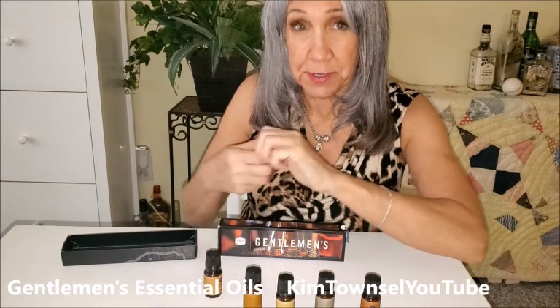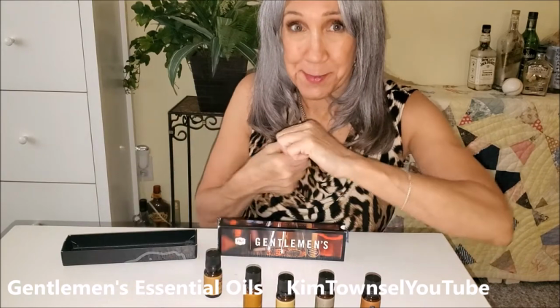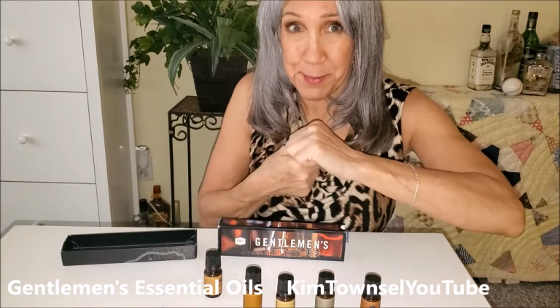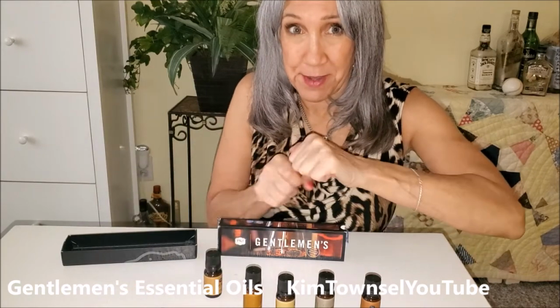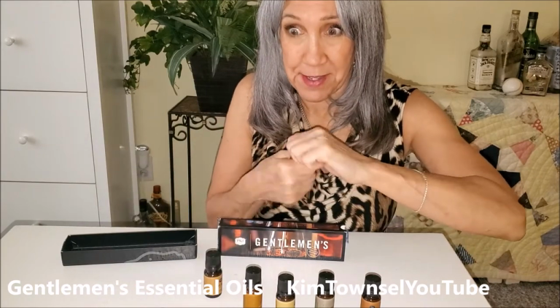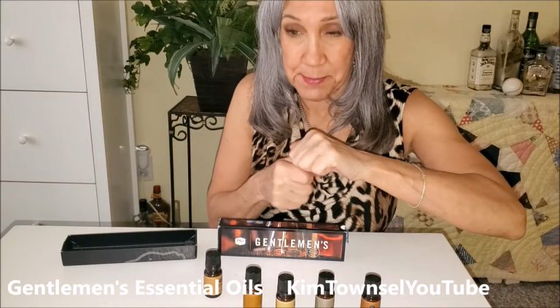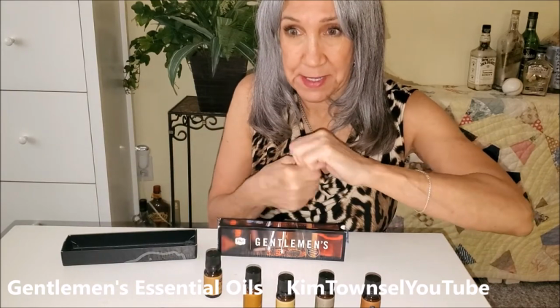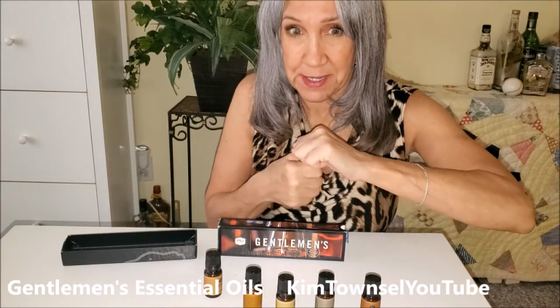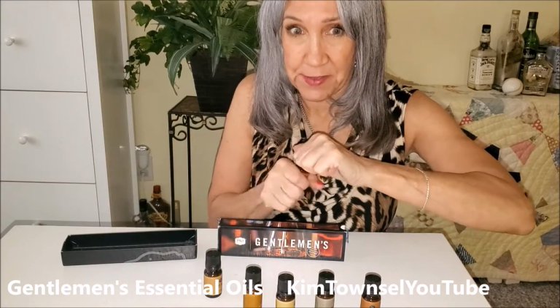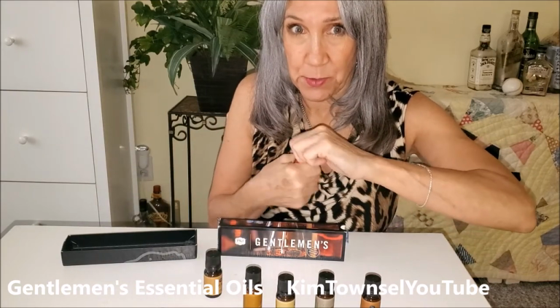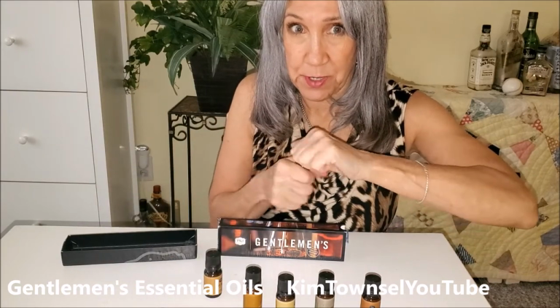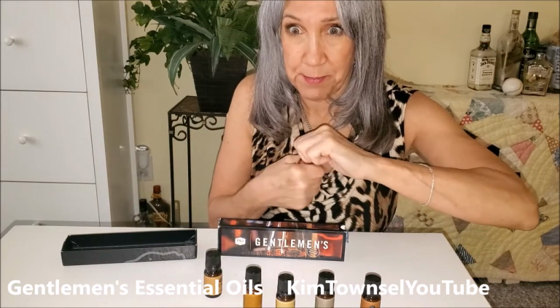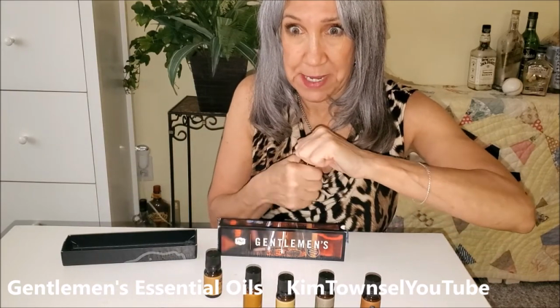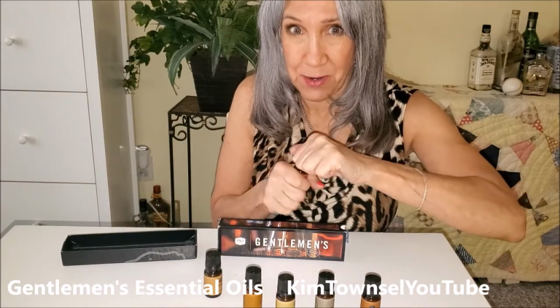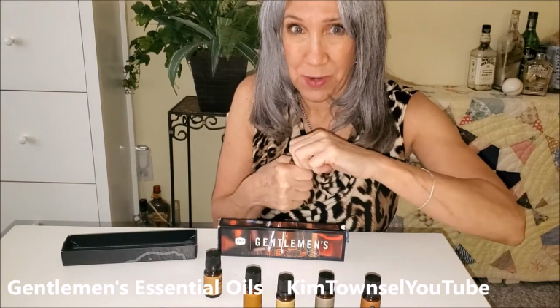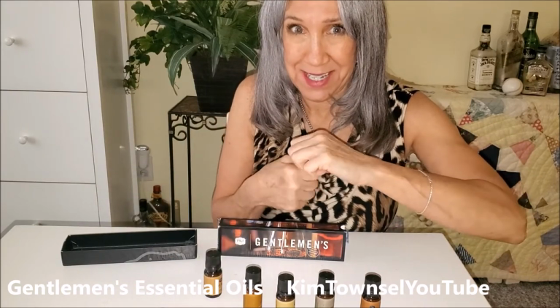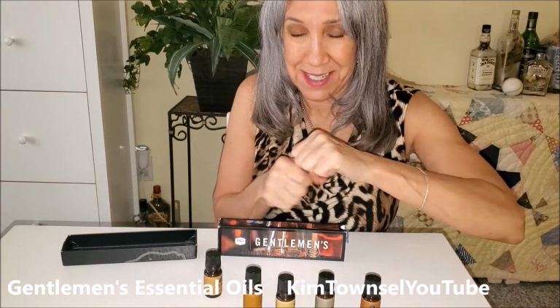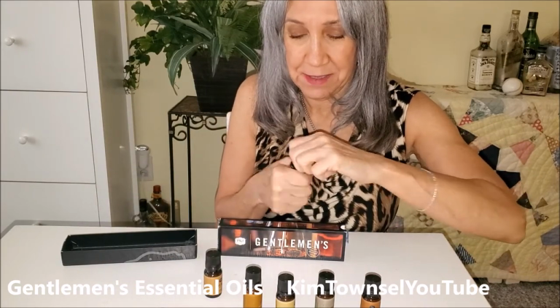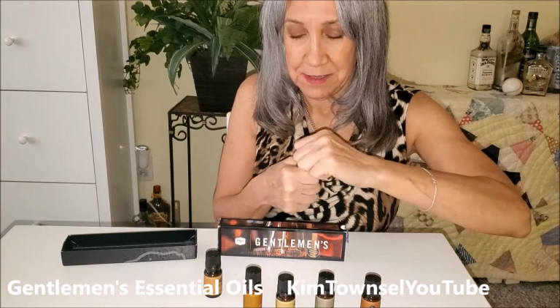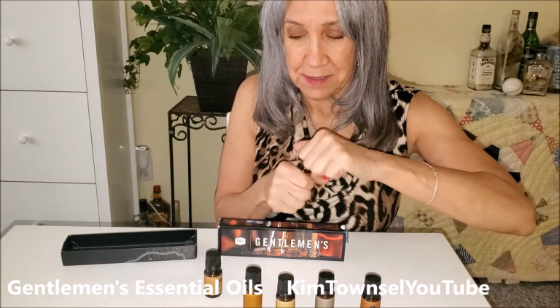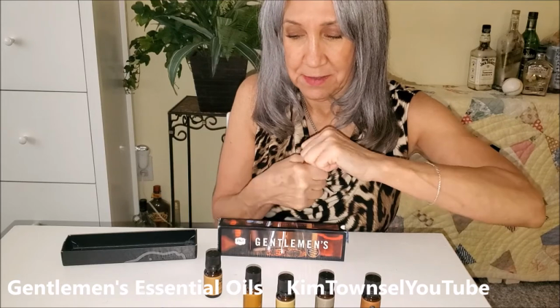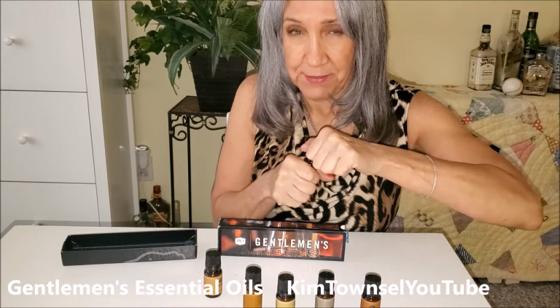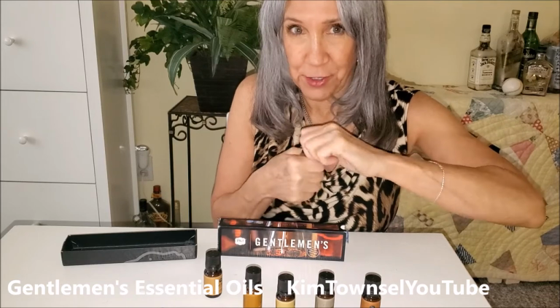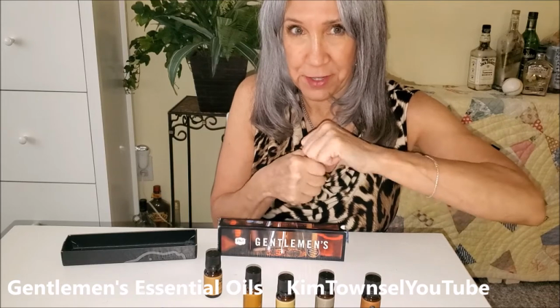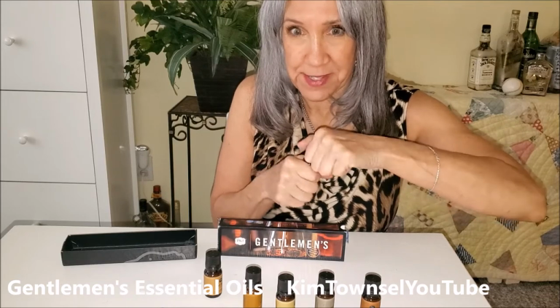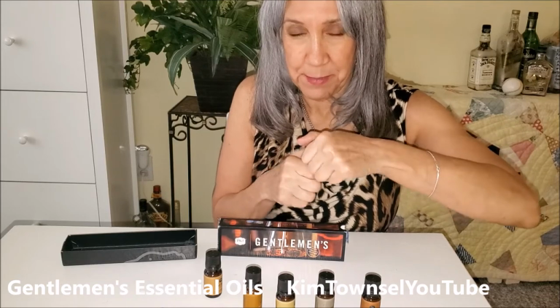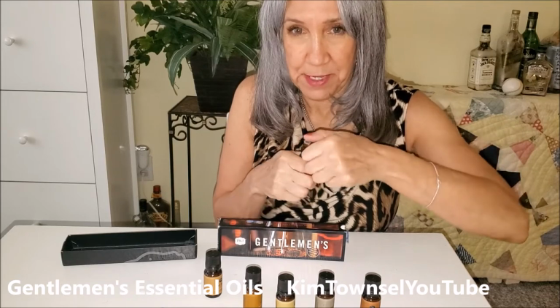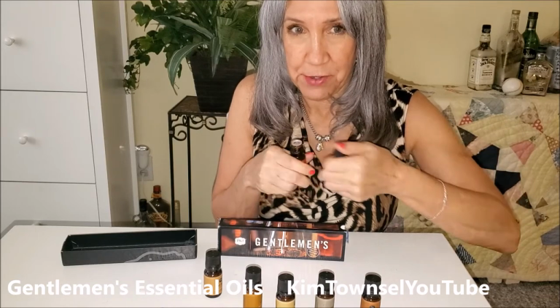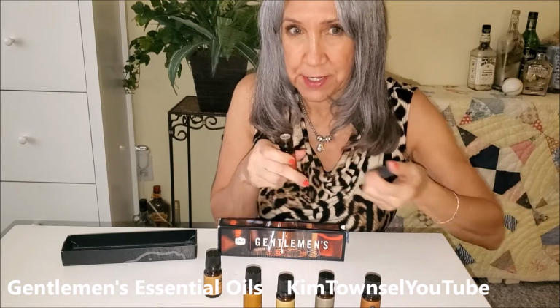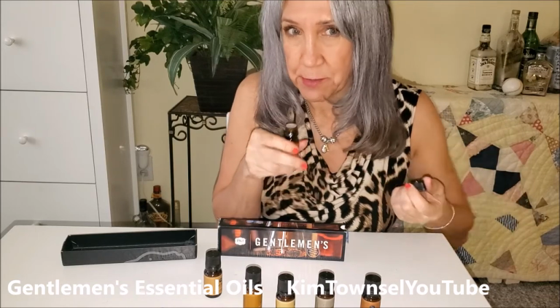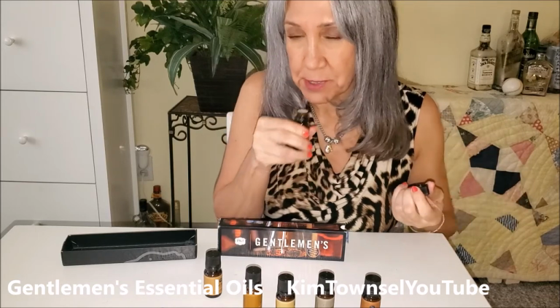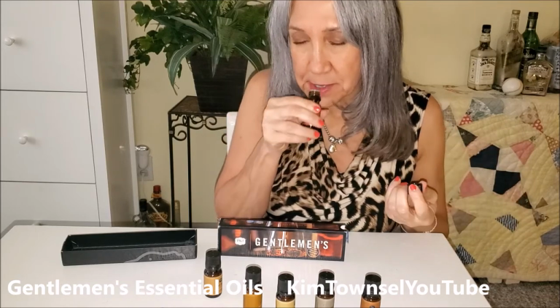They really smell better than I expected. I thought they were going to be kind of wangy. I've never heard of this company. Have you seen any of their products?